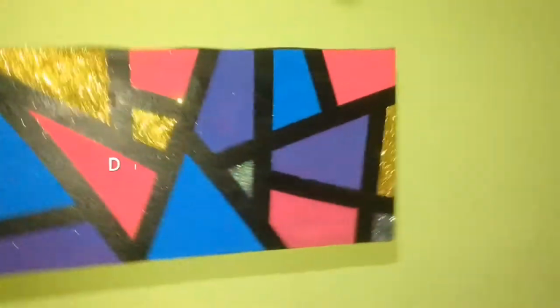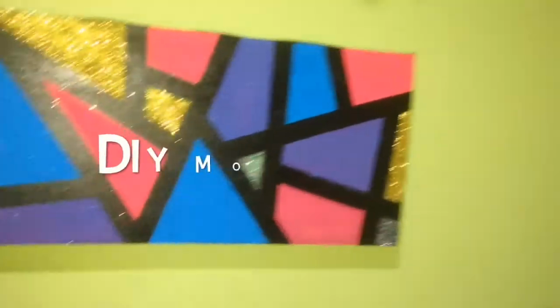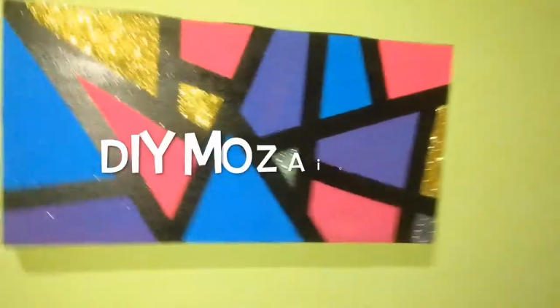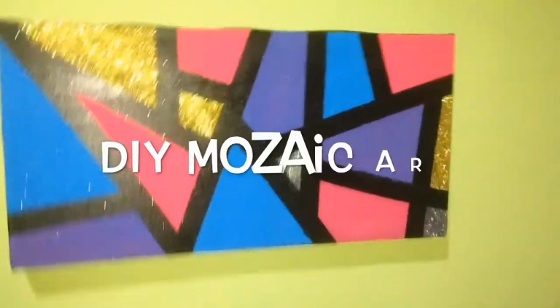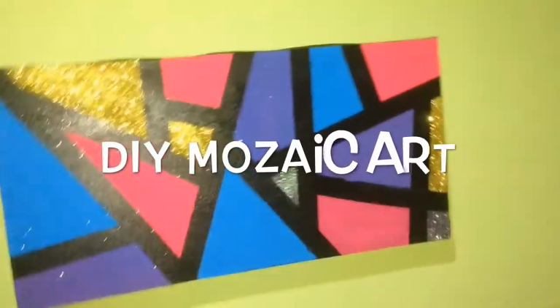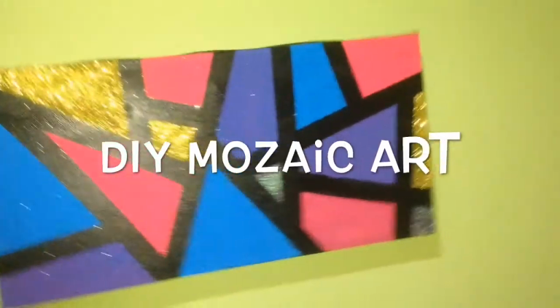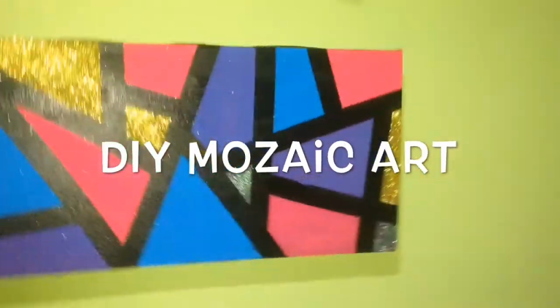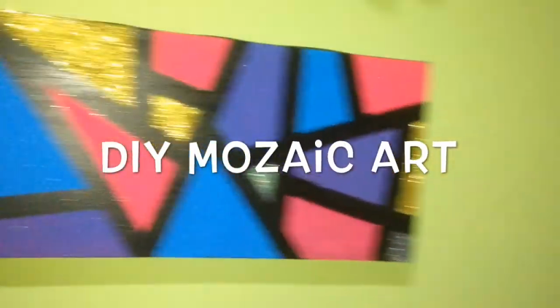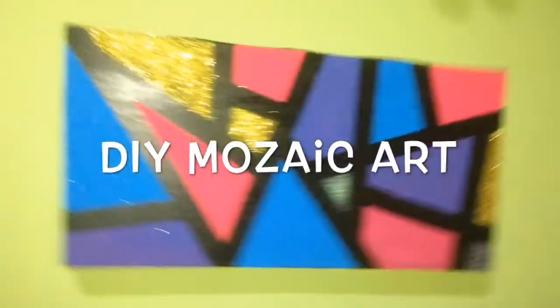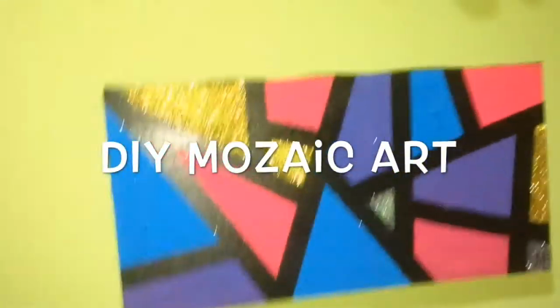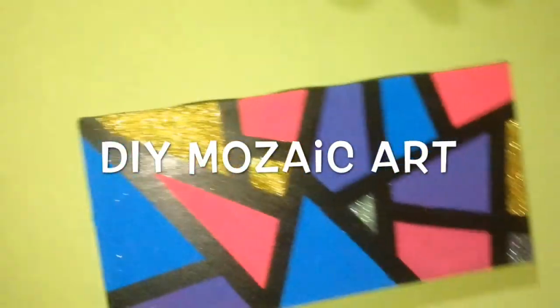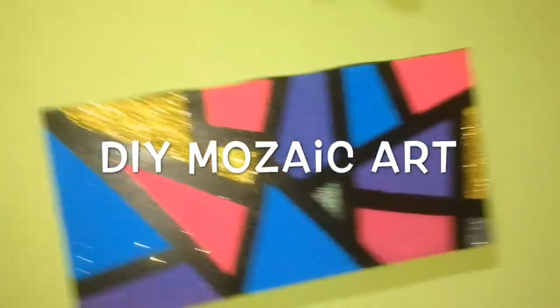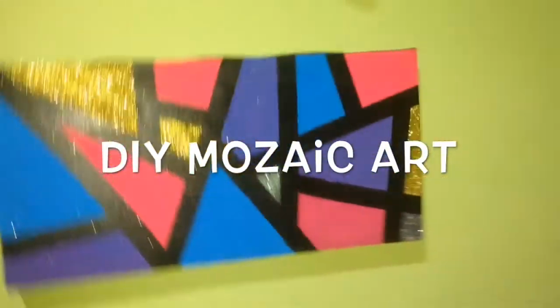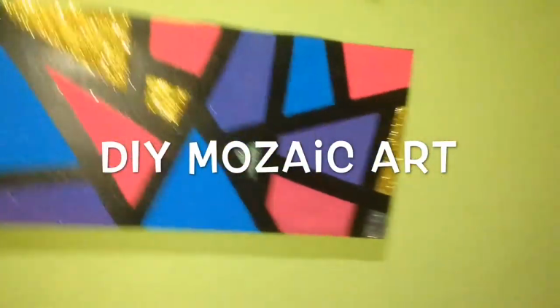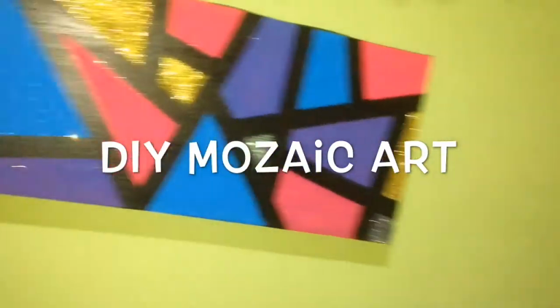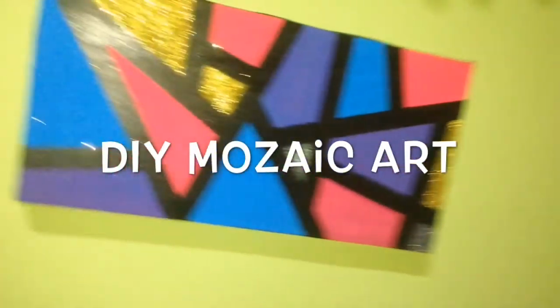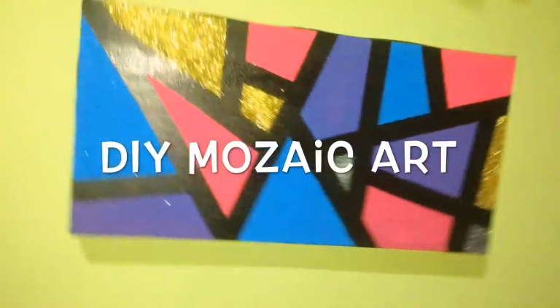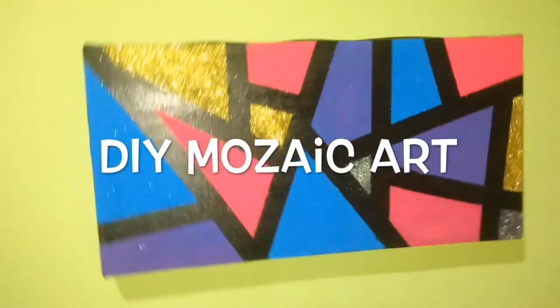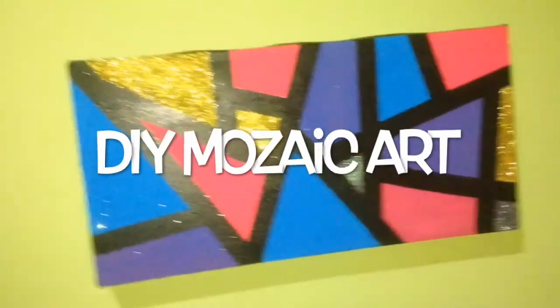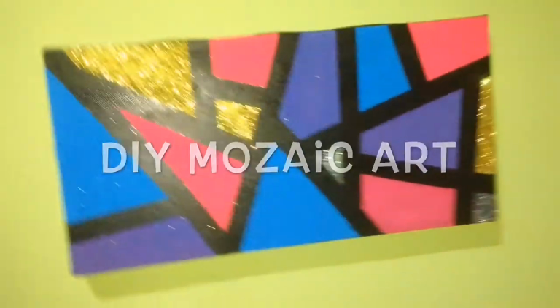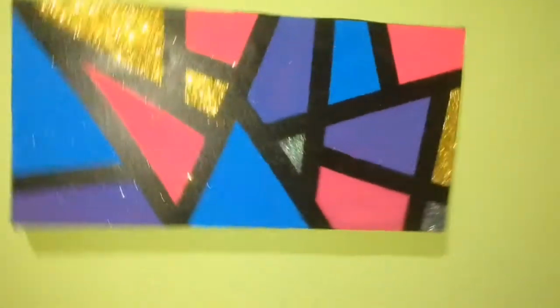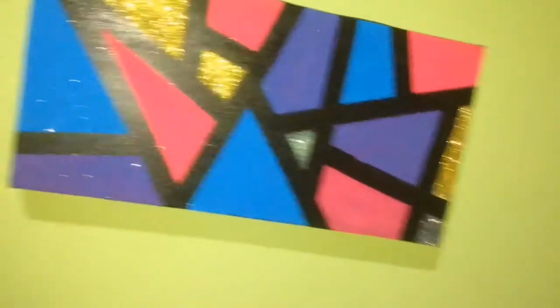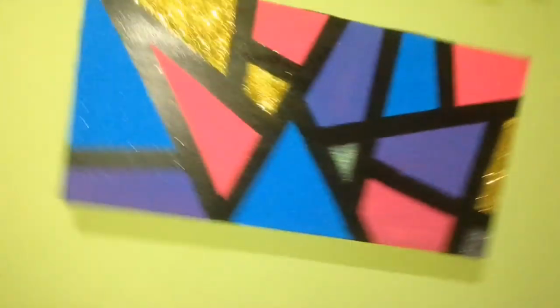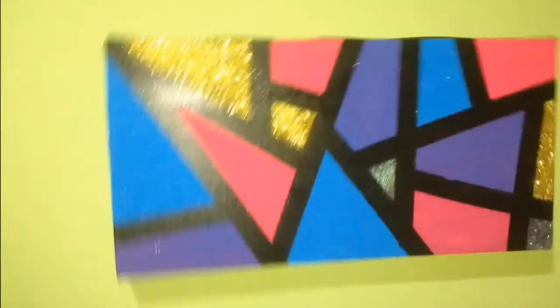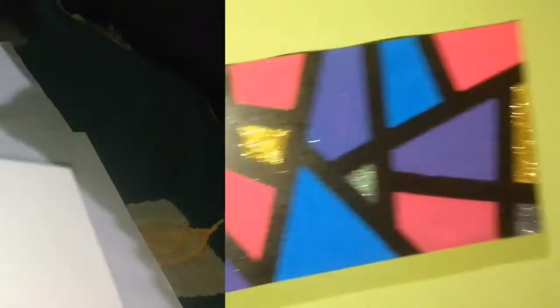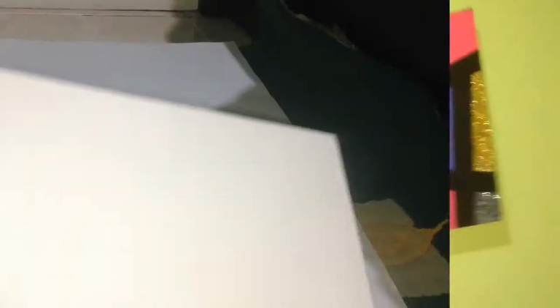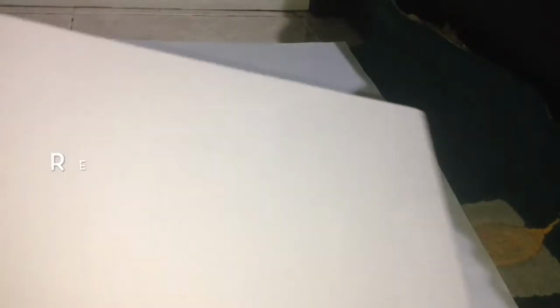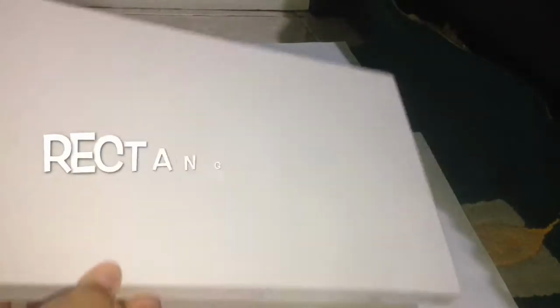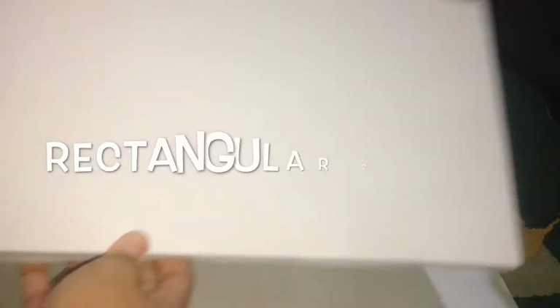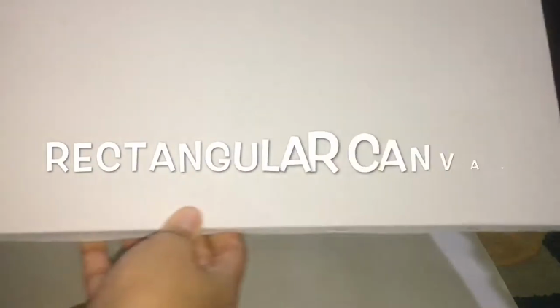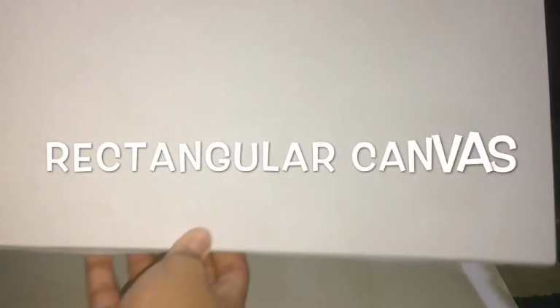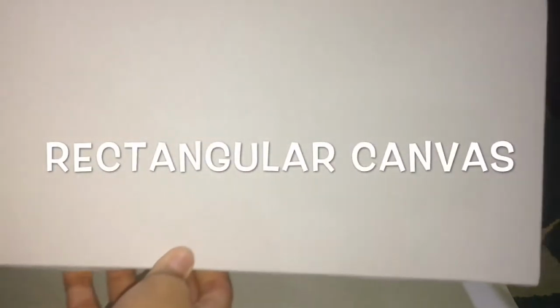Hello guys, today we're gonna show you how to make the Array Mosaic art. Let's get started!